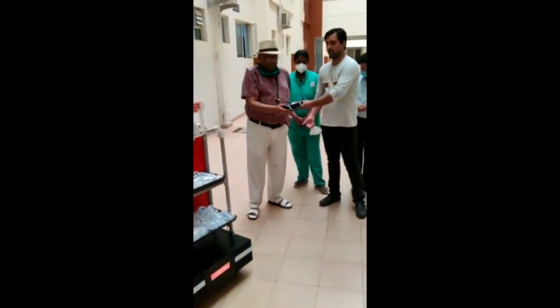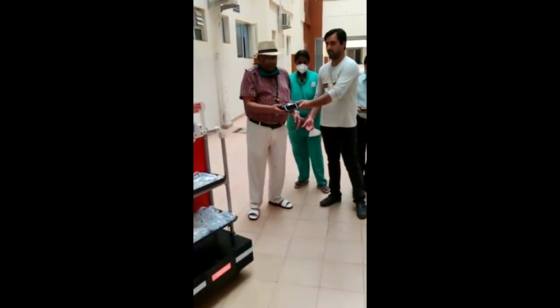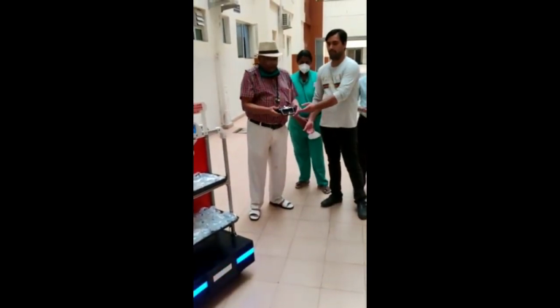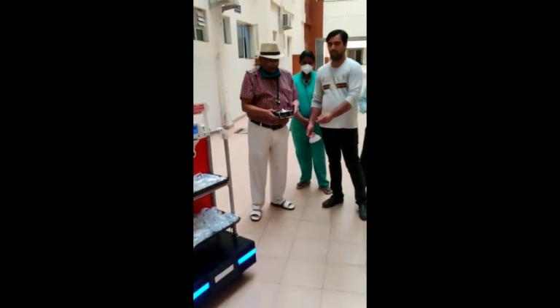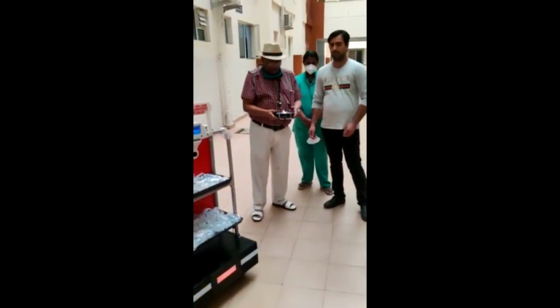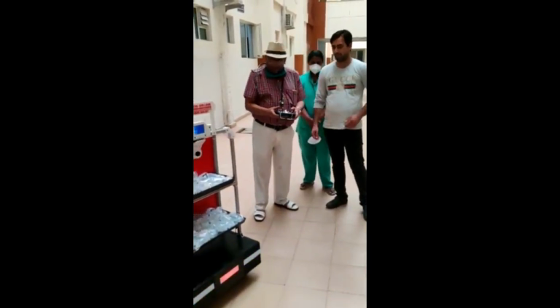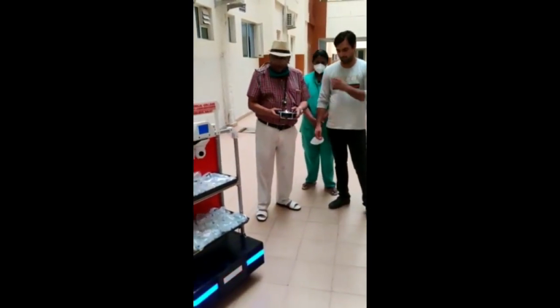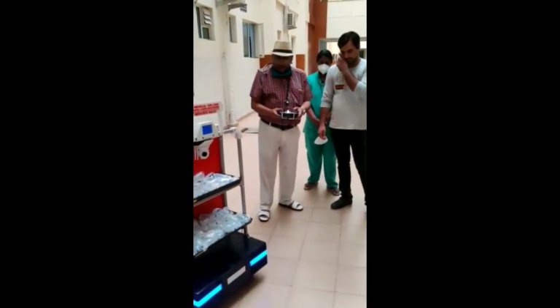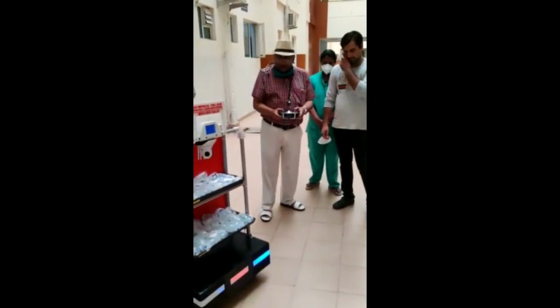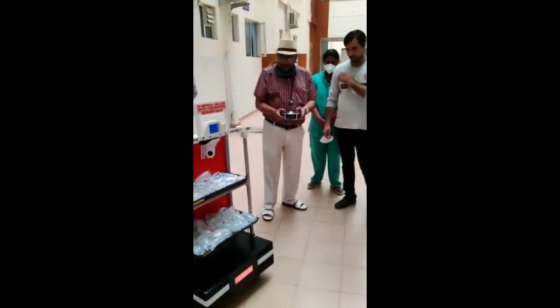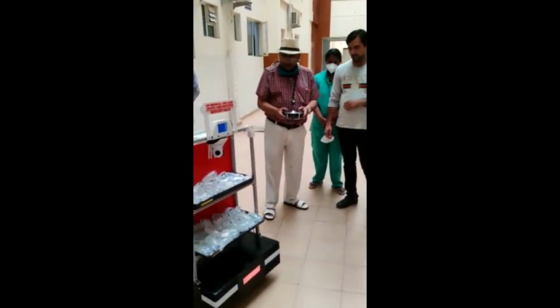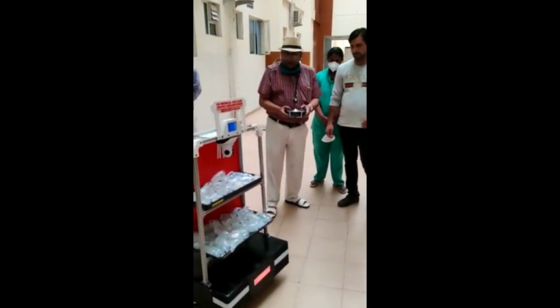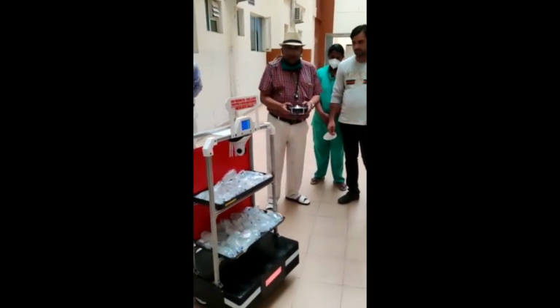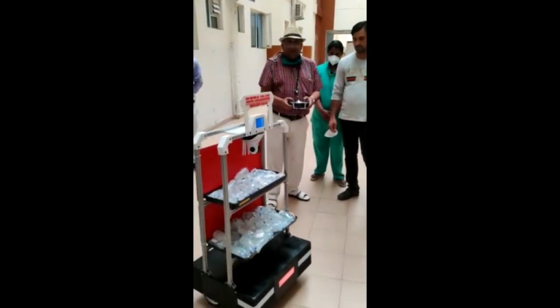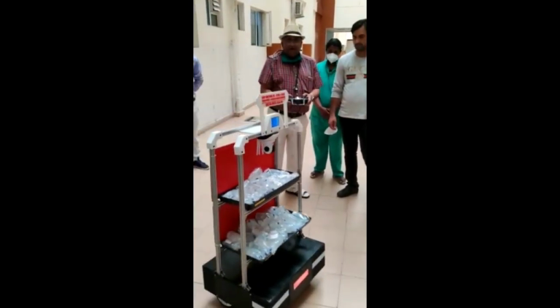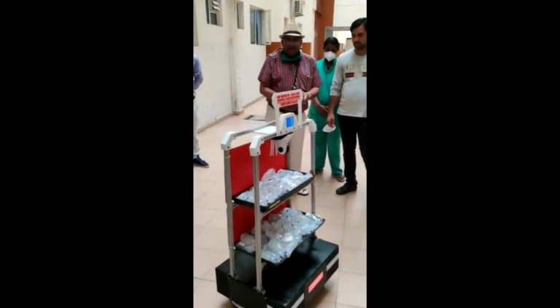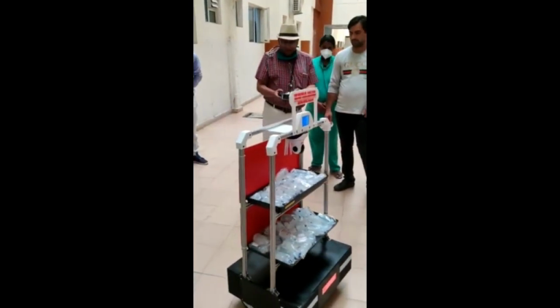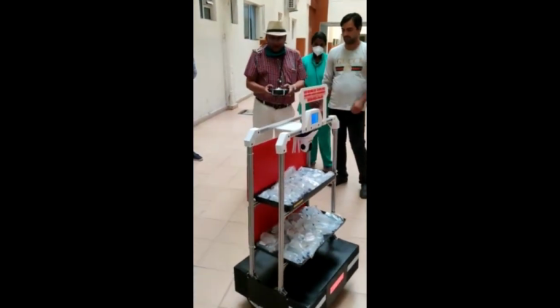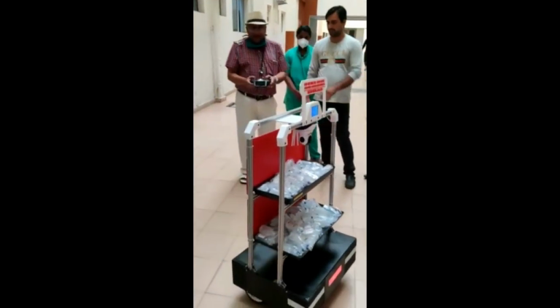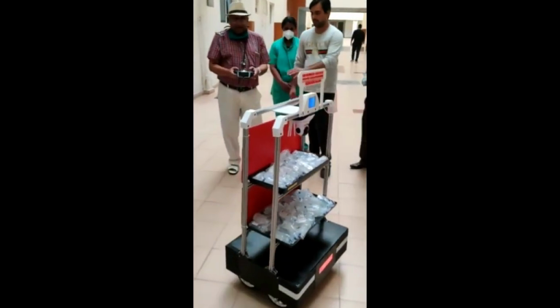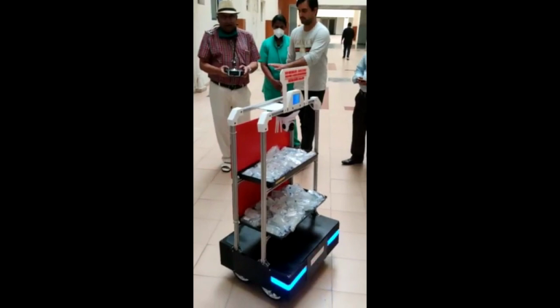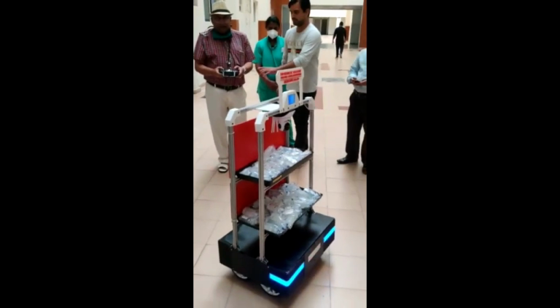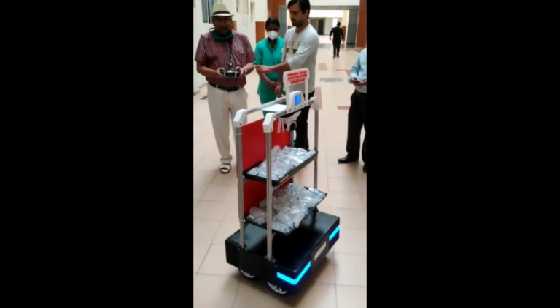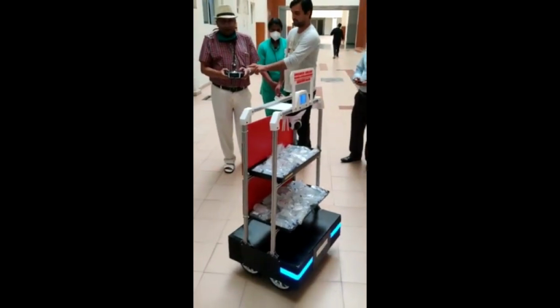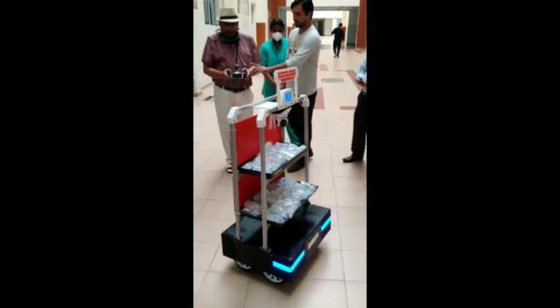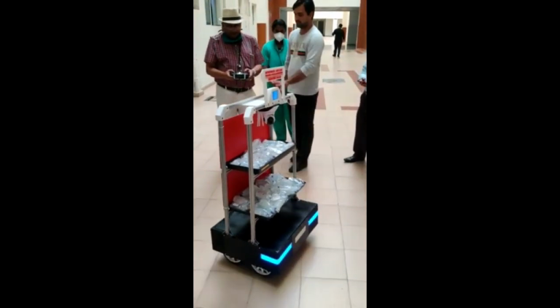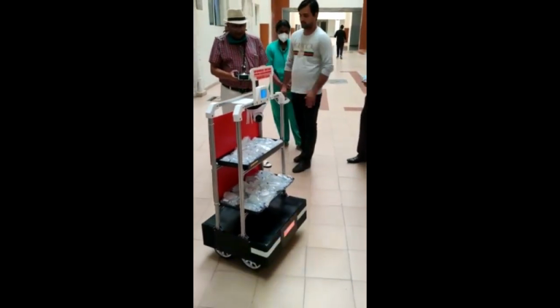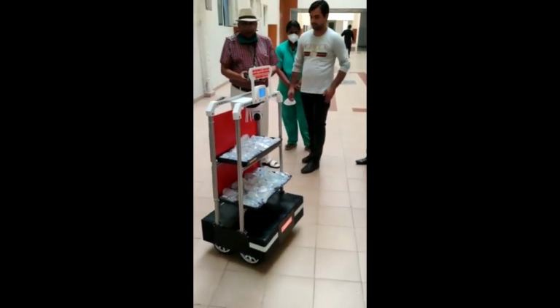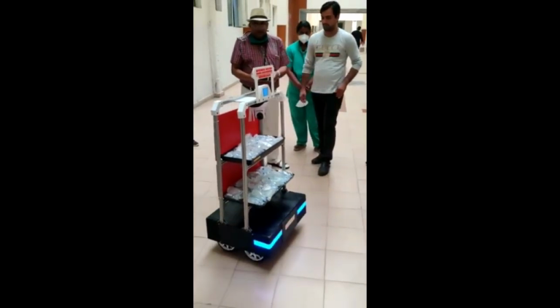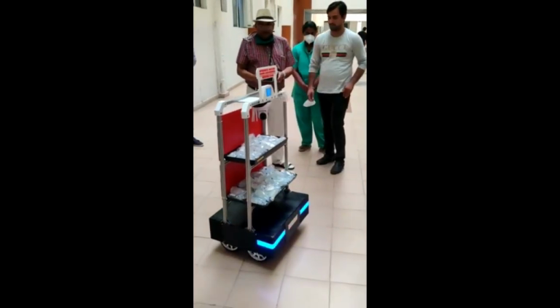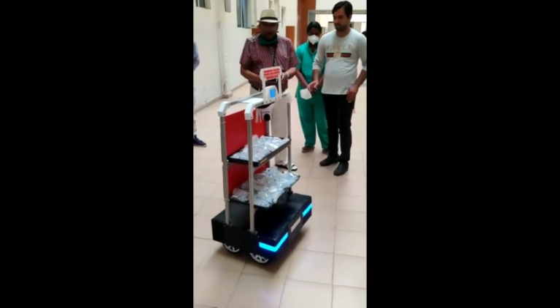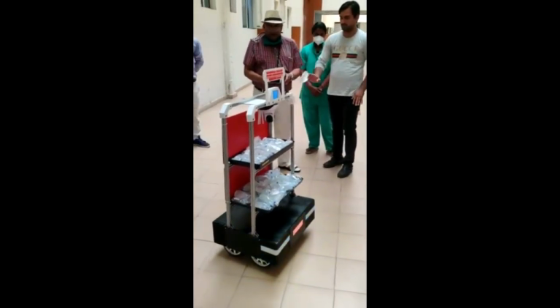This is run electronically by a console here. It is like a video game. I am opening it and I am bringing it back.